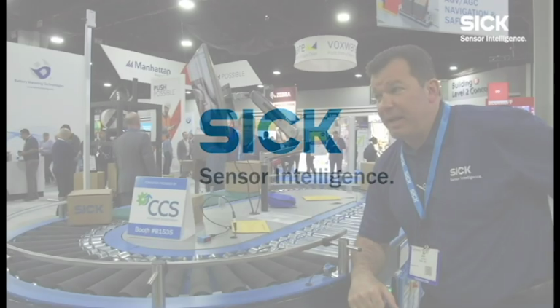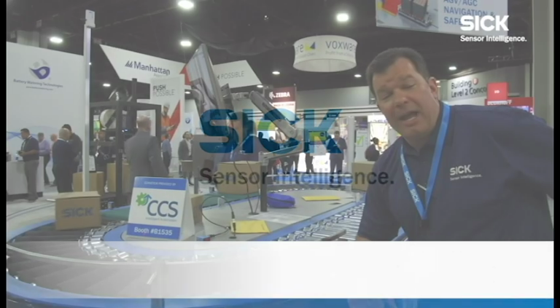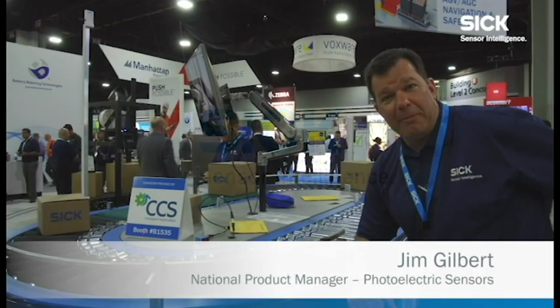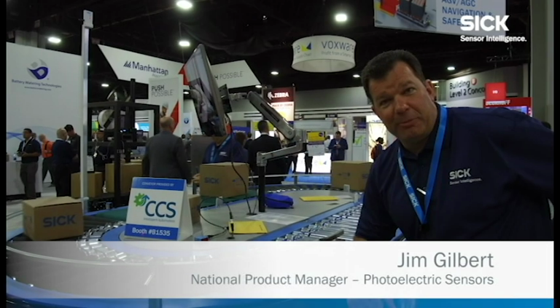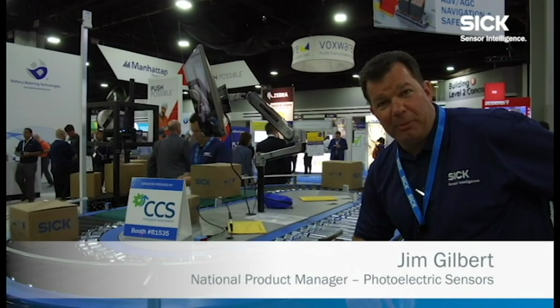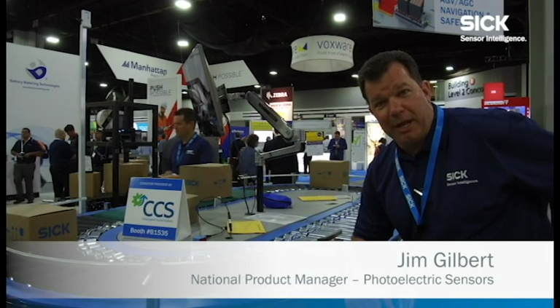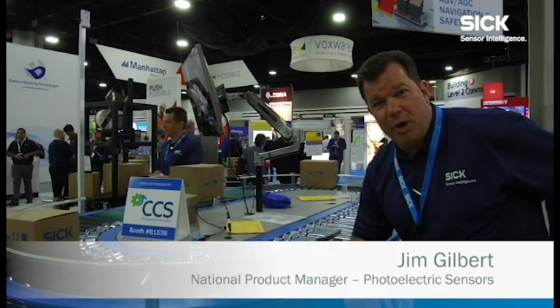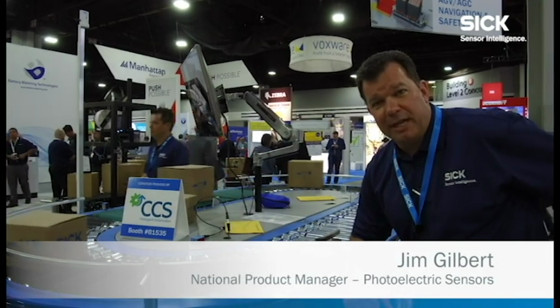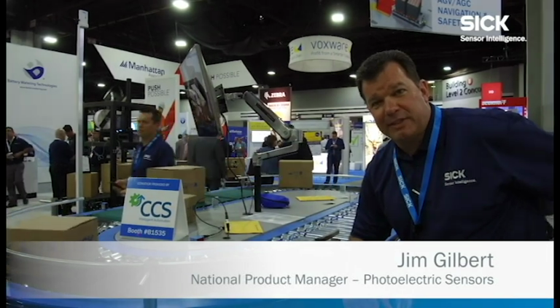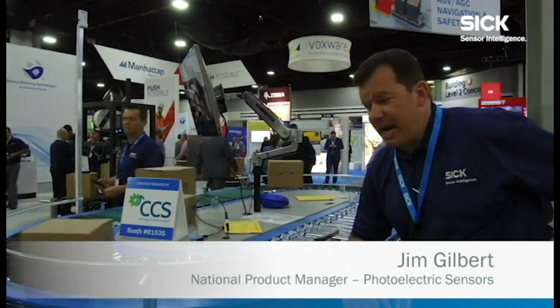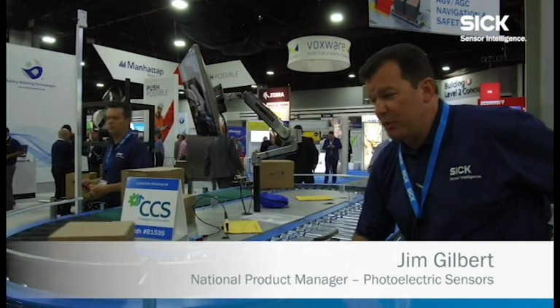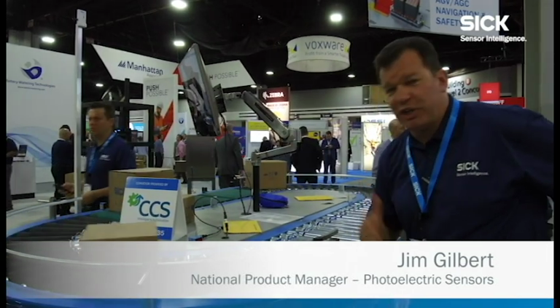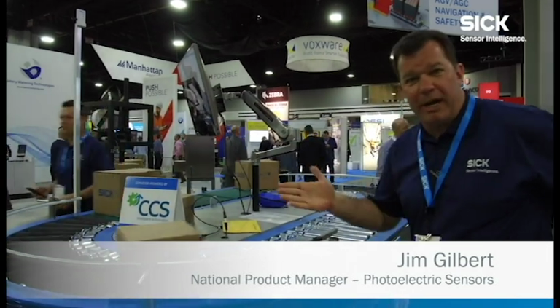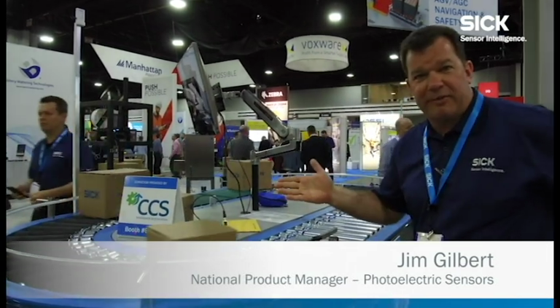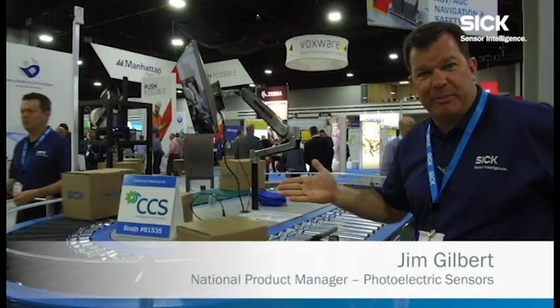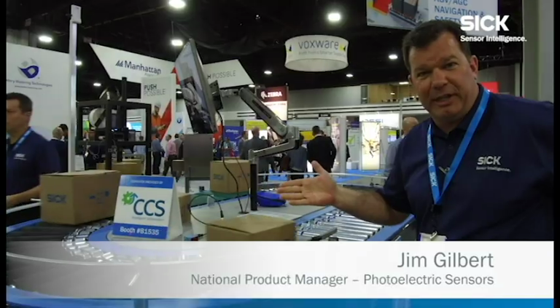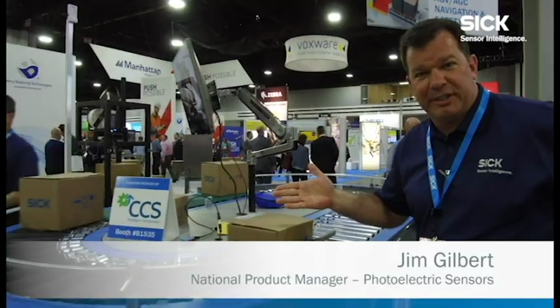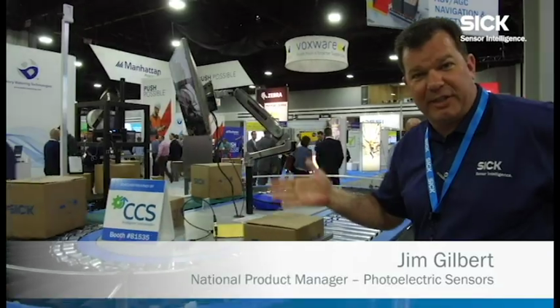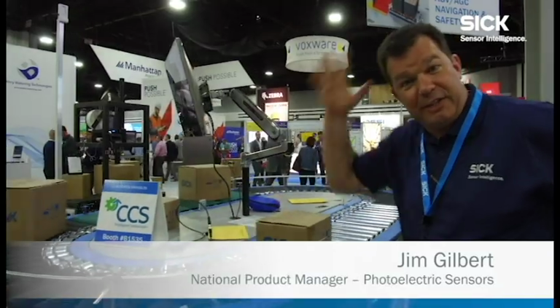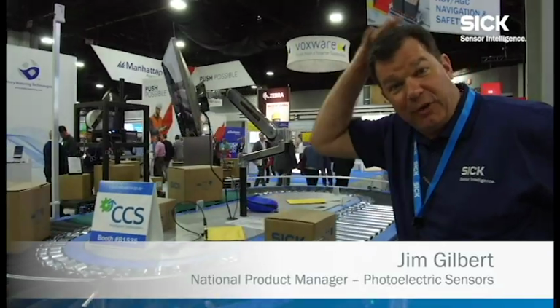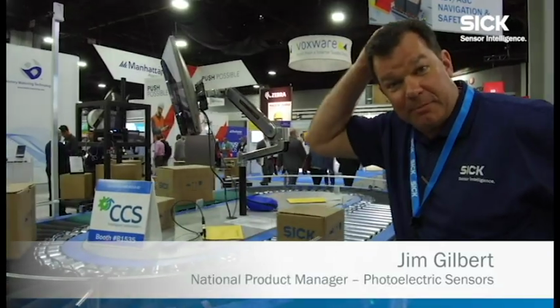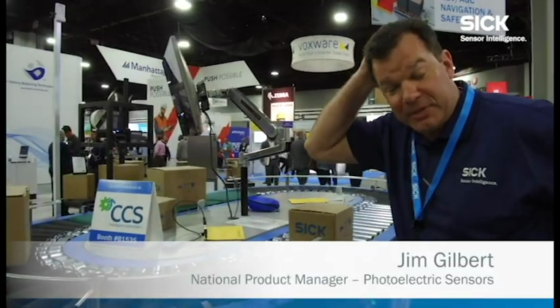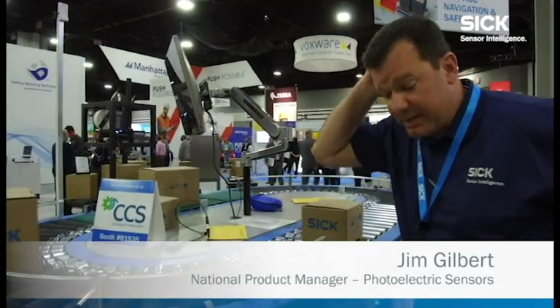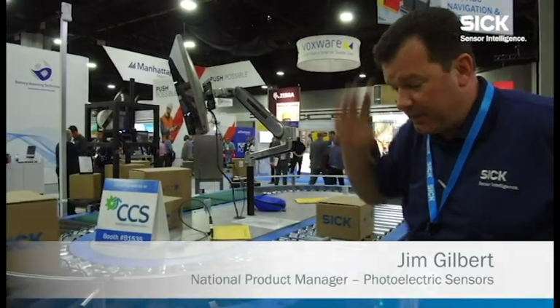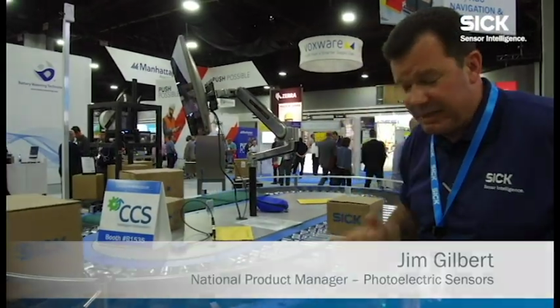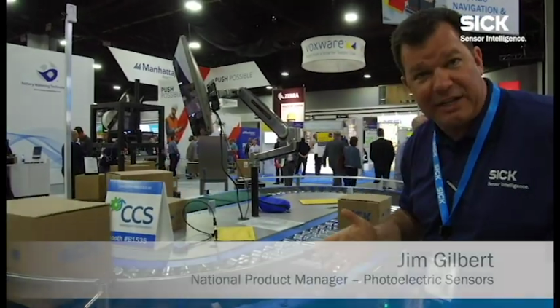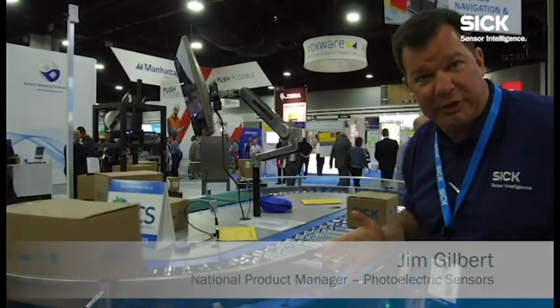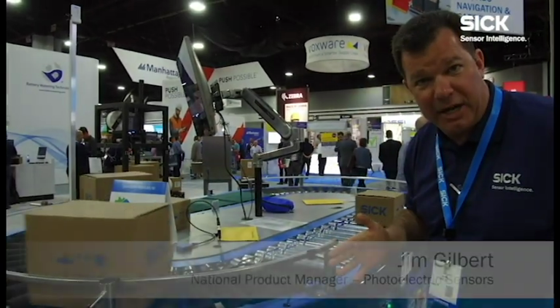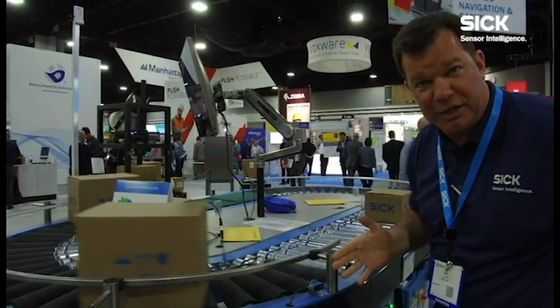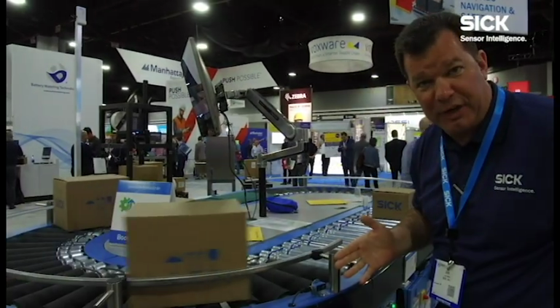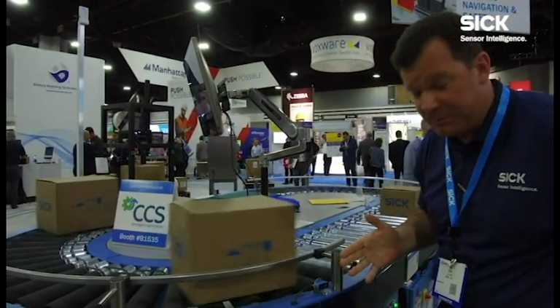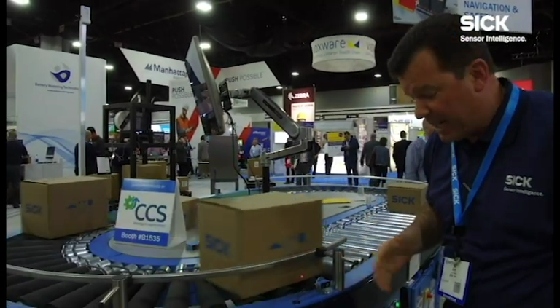I'm Jim Gilbert at MODX, and we're showing off some of the latest things in sensor technology from SICK.